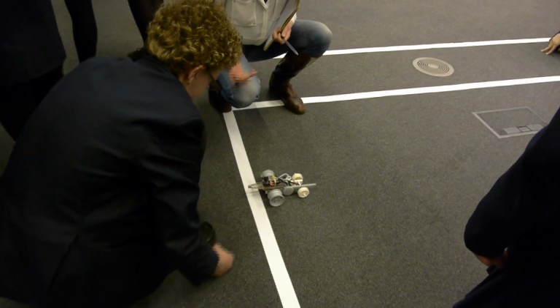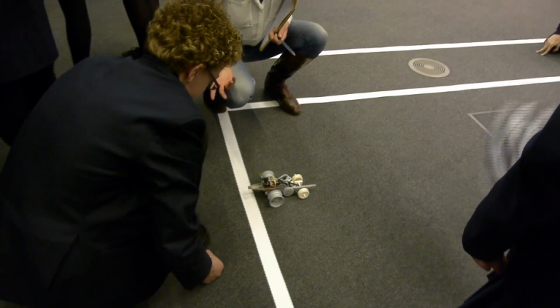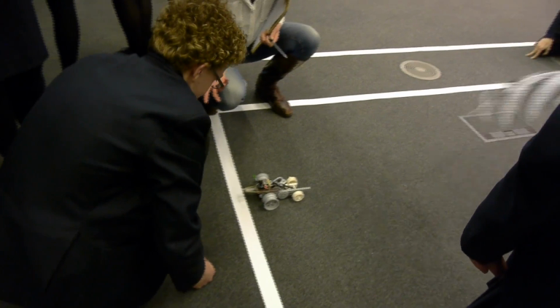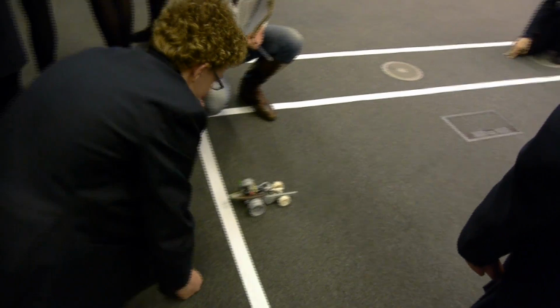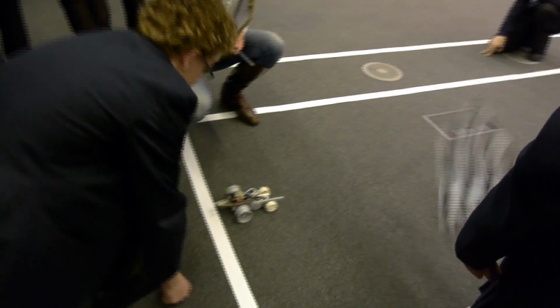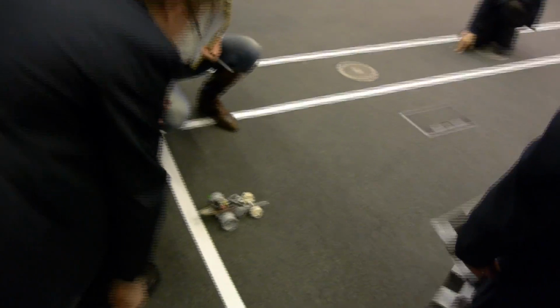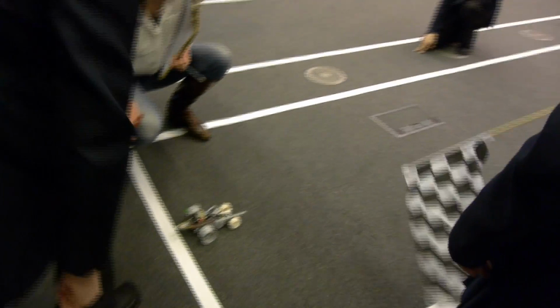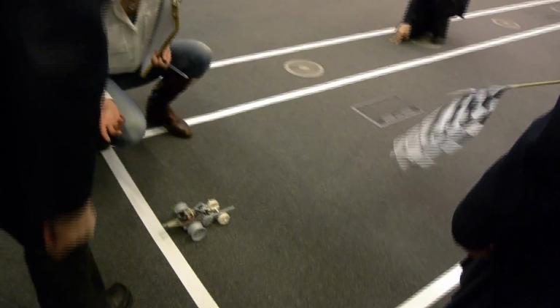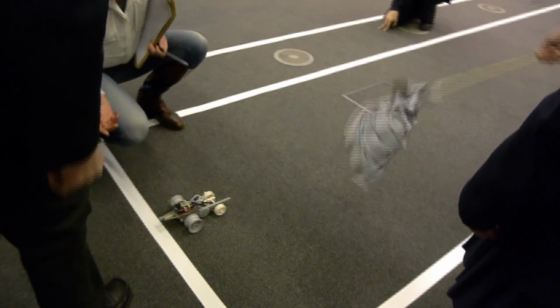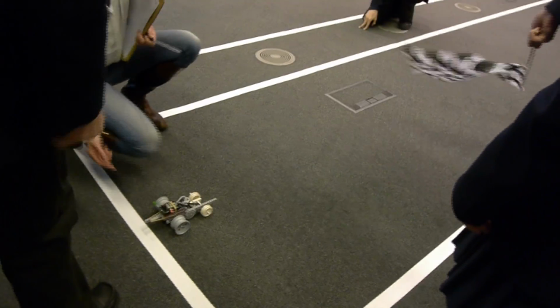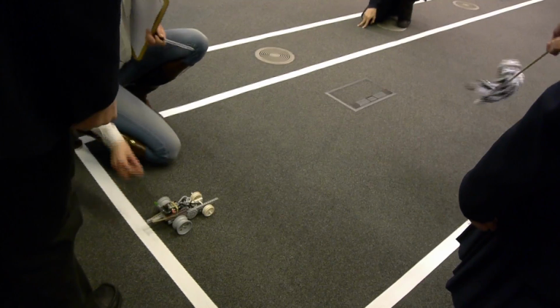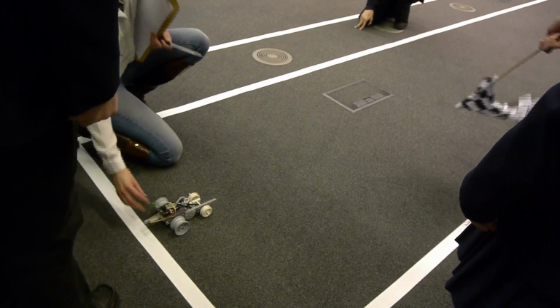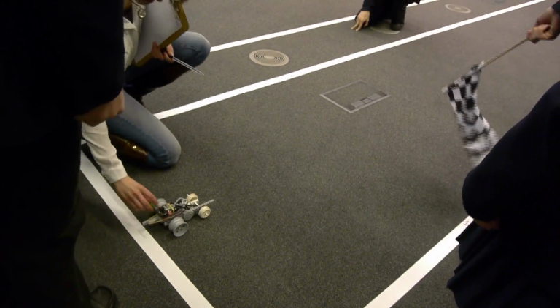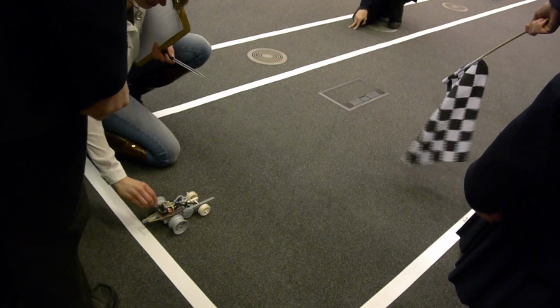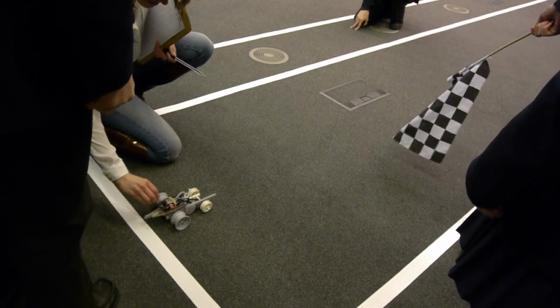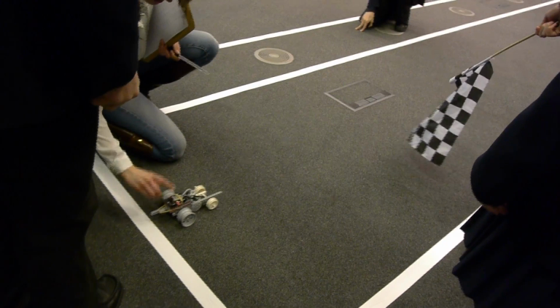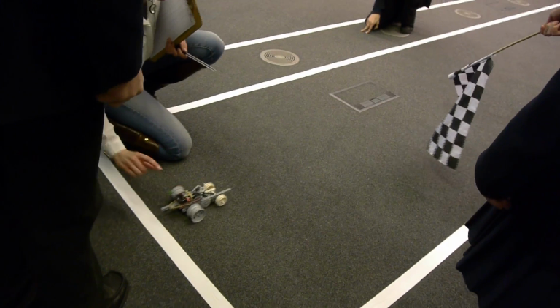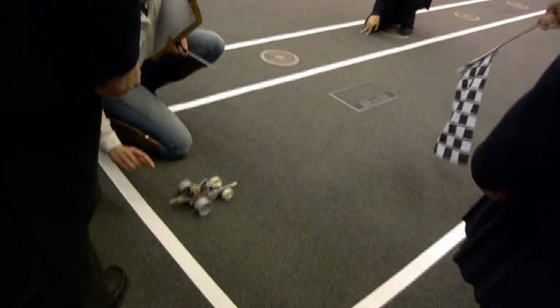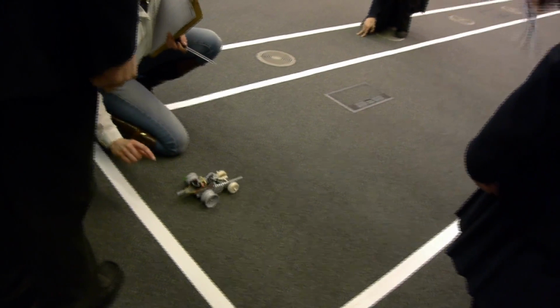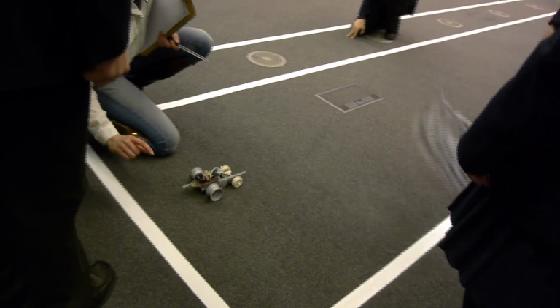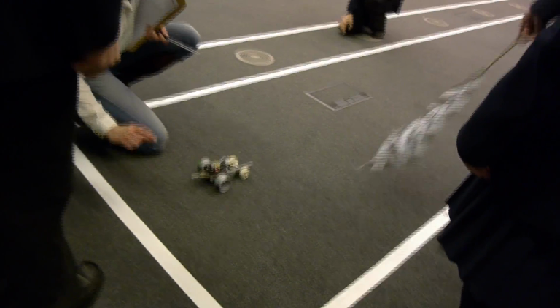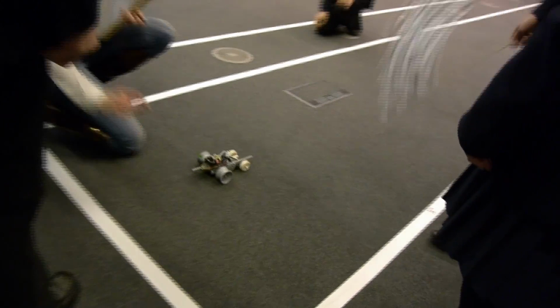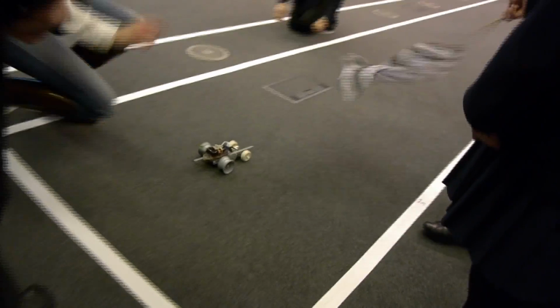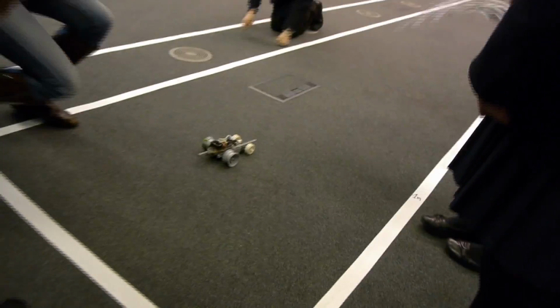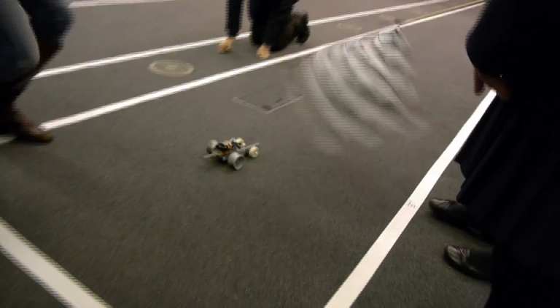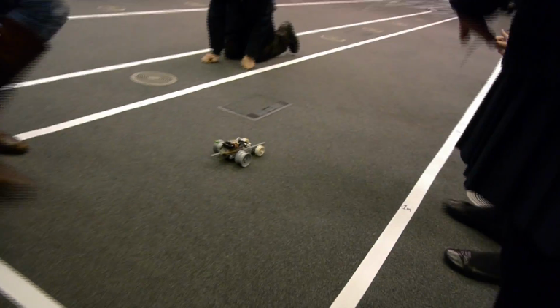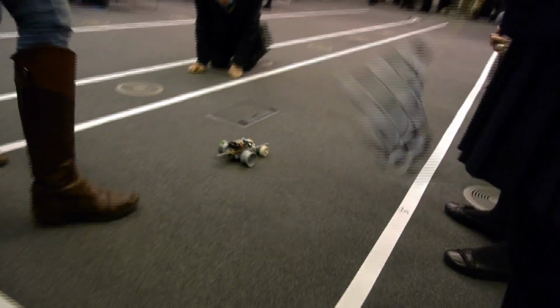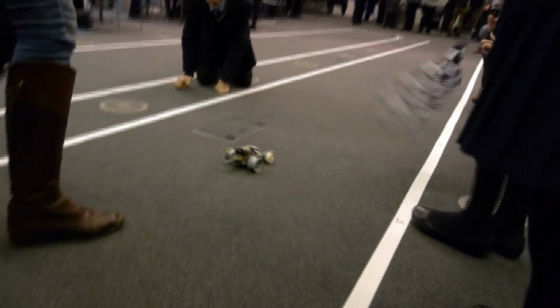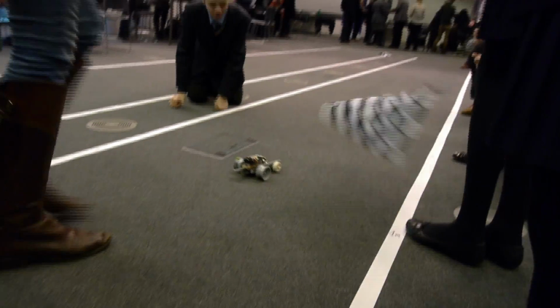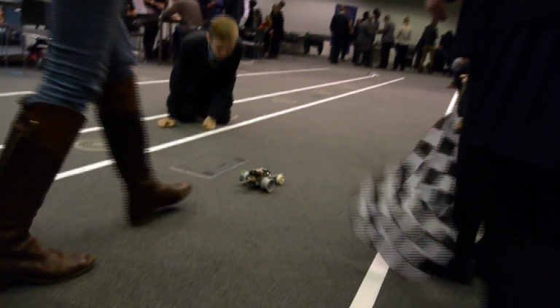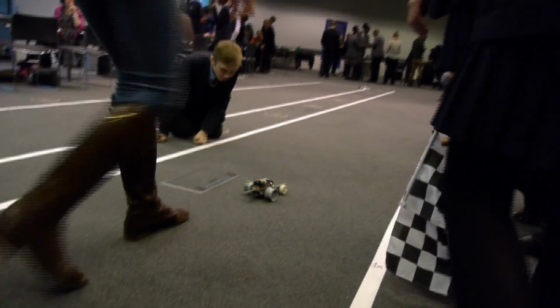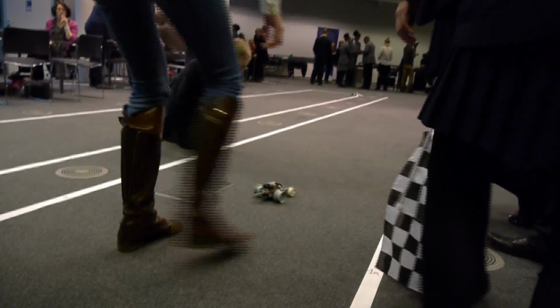Let's go! Push it! Yes, come on, come on!